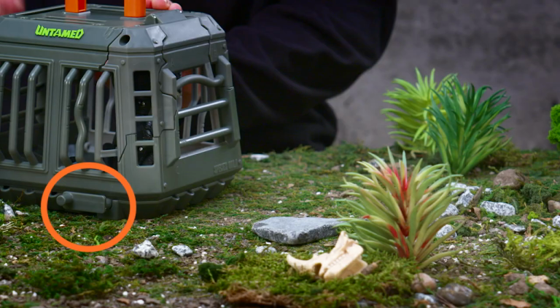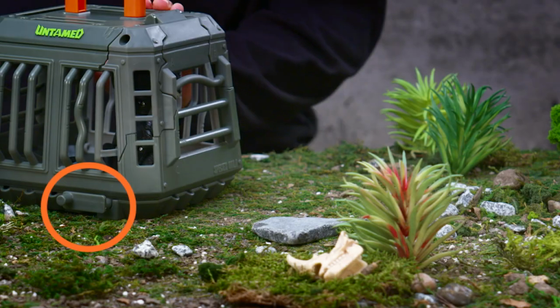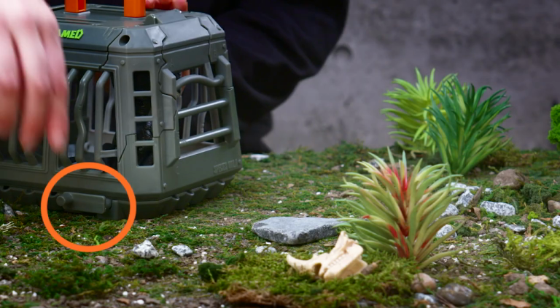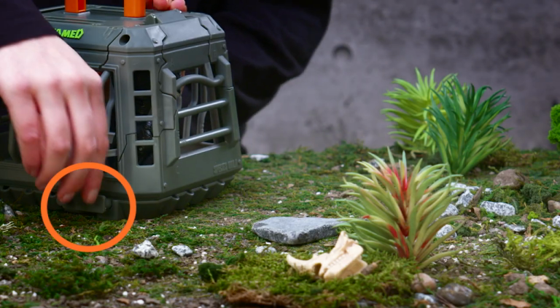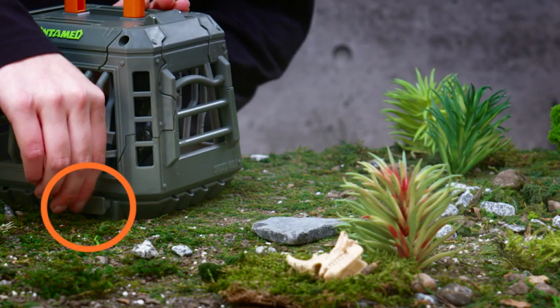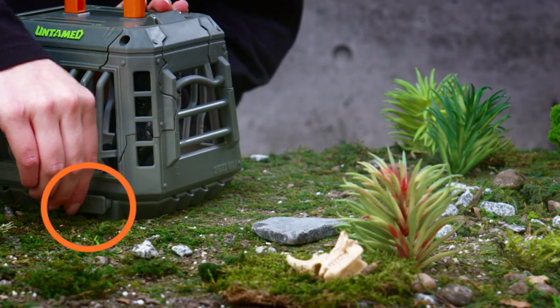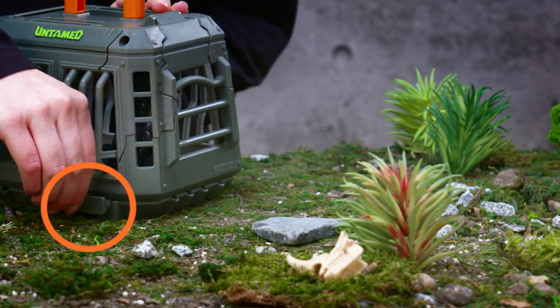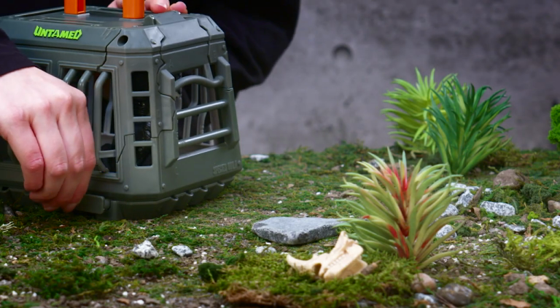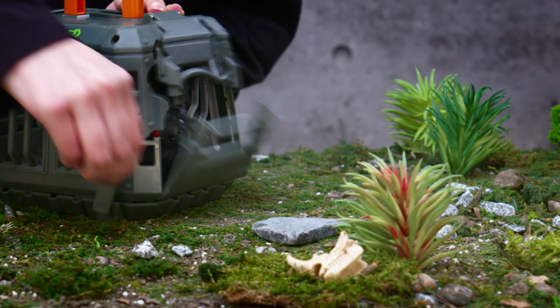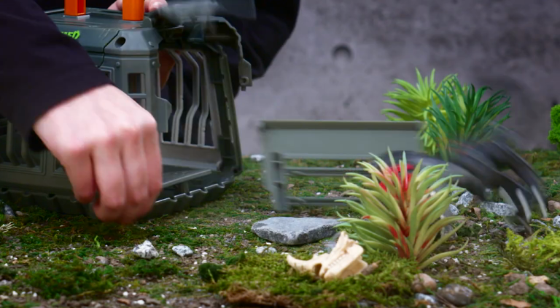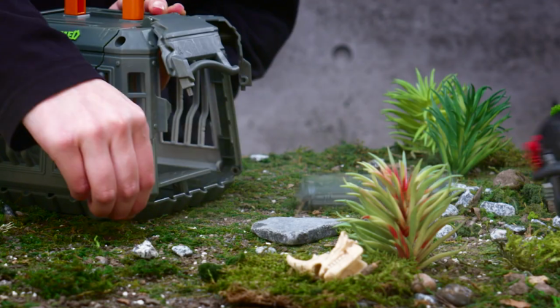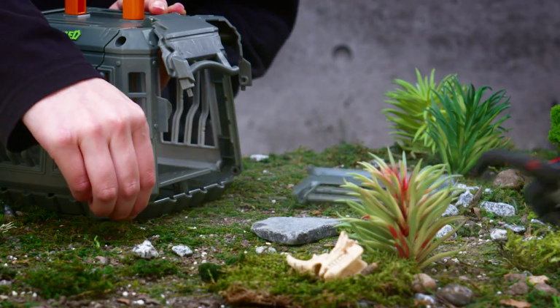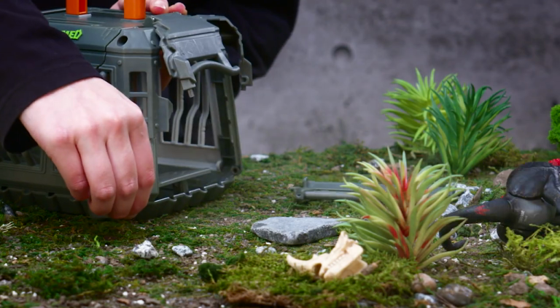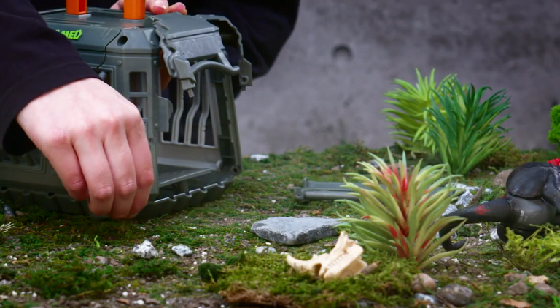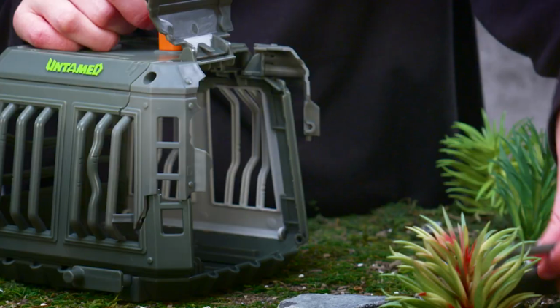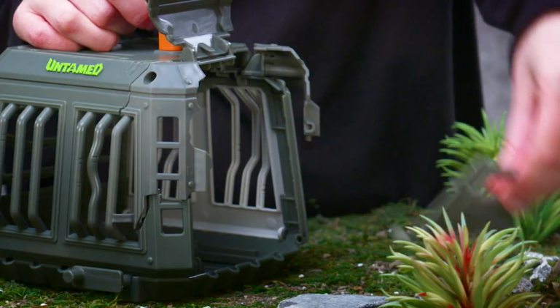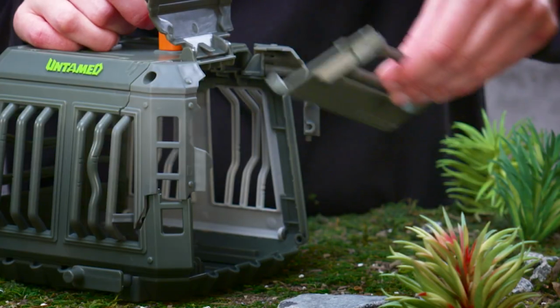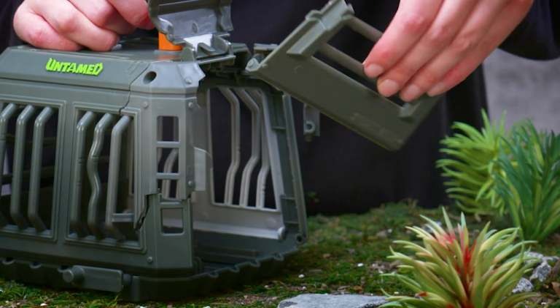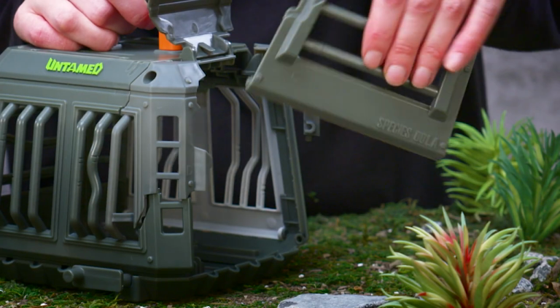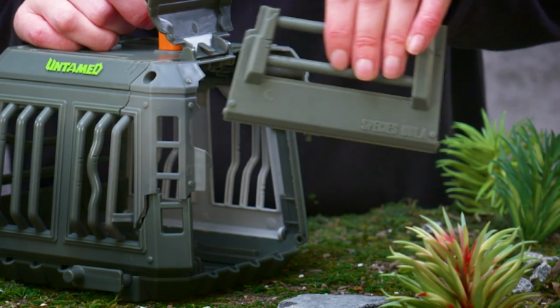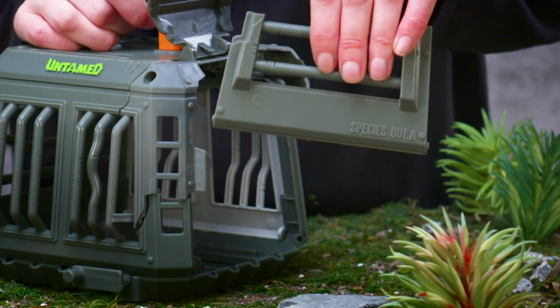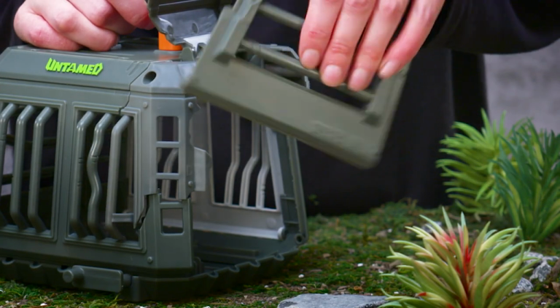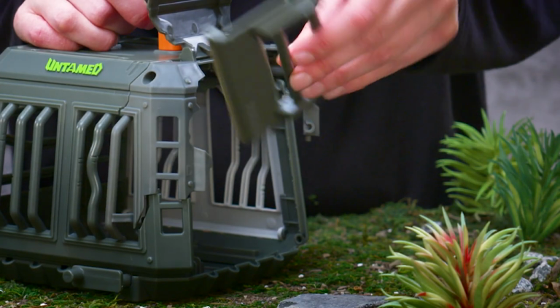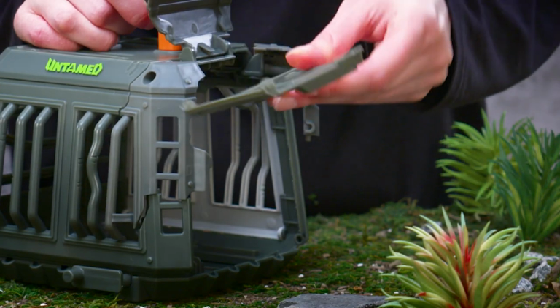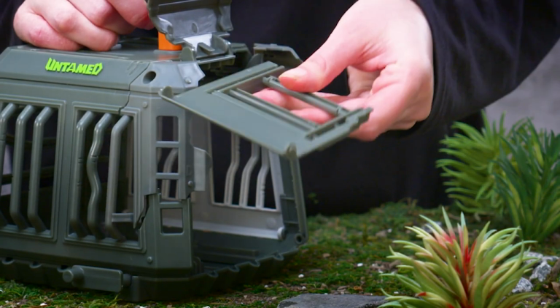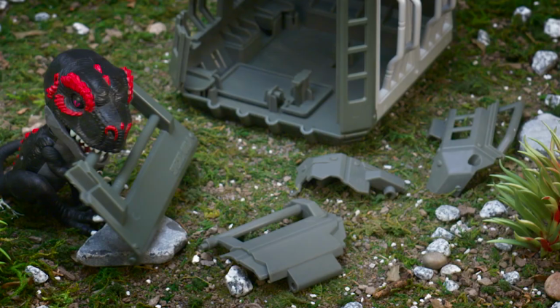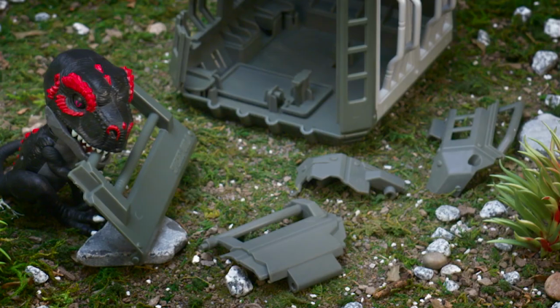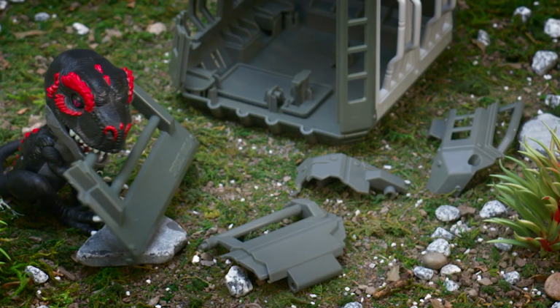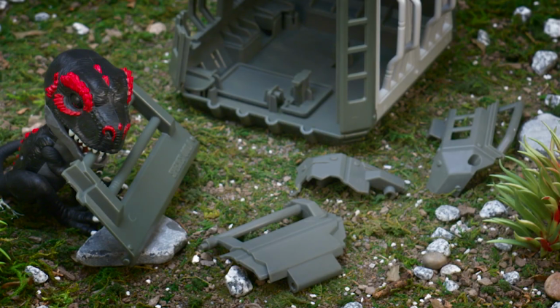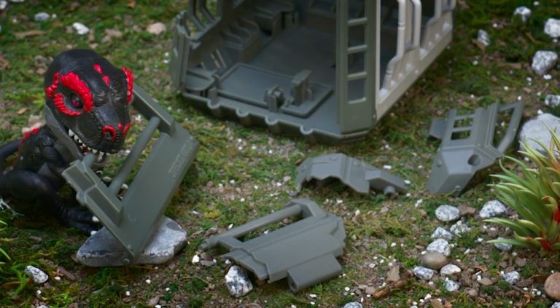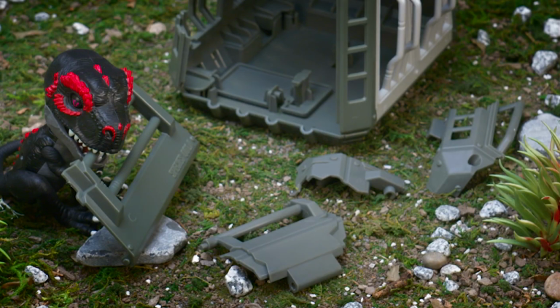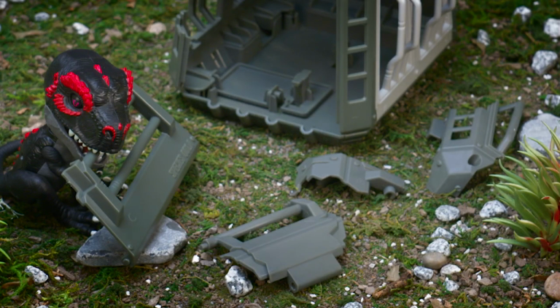Rotate the lever to help your dino bust out. Cage pieces may come off during a breakout. This is normal.